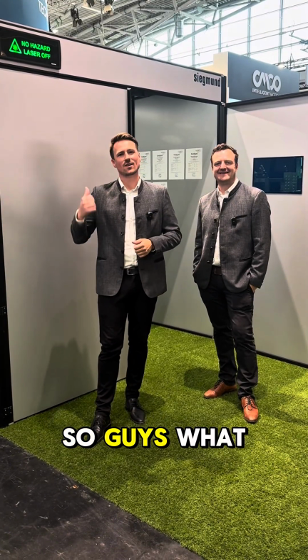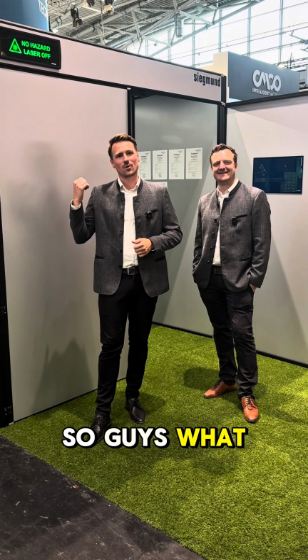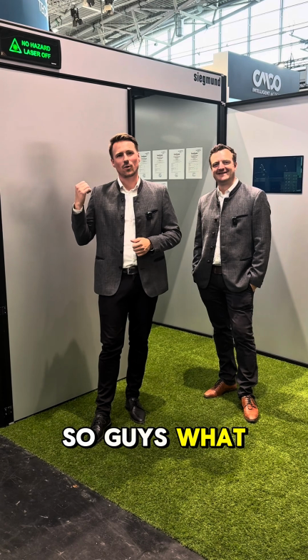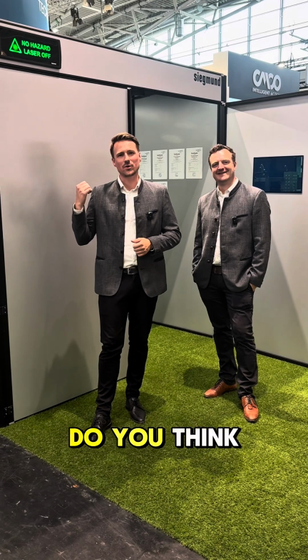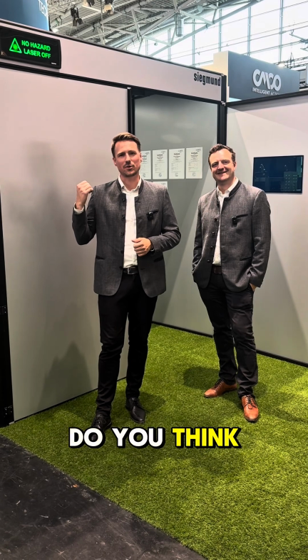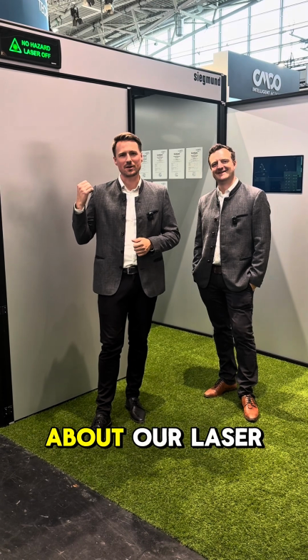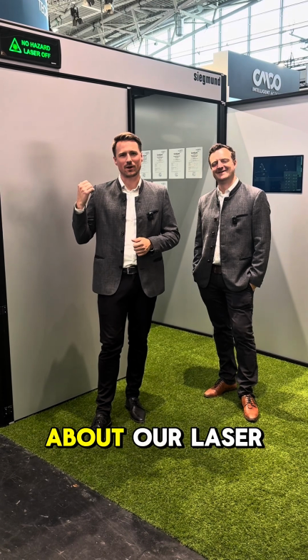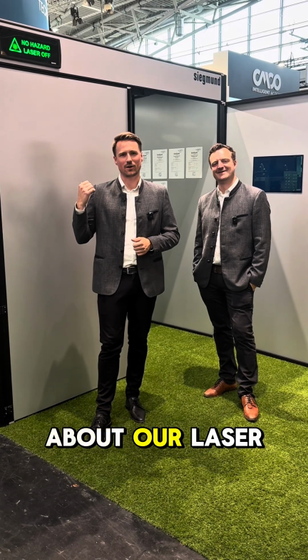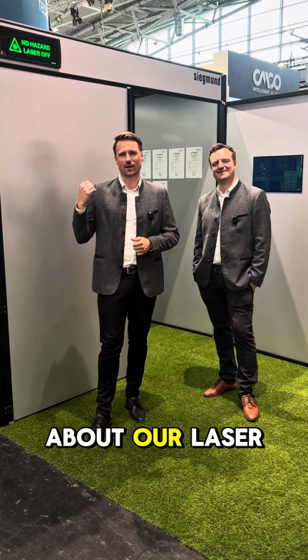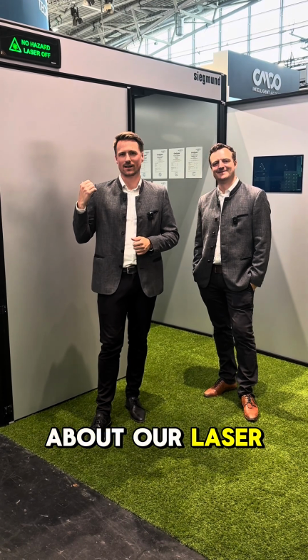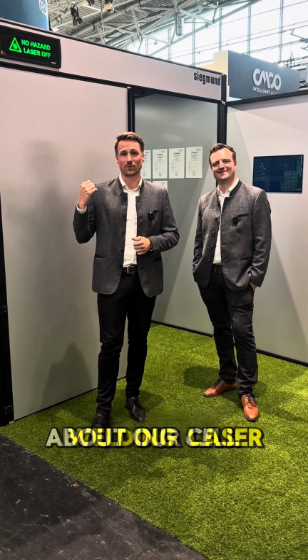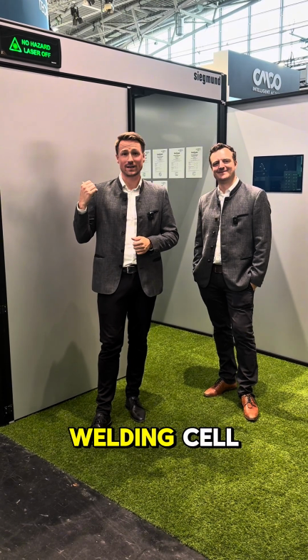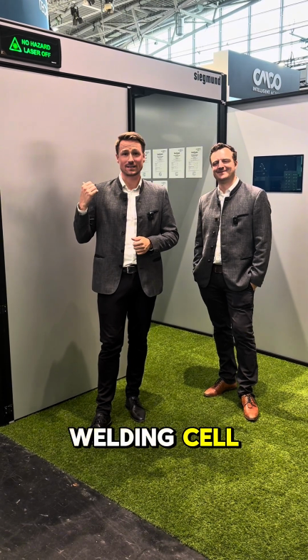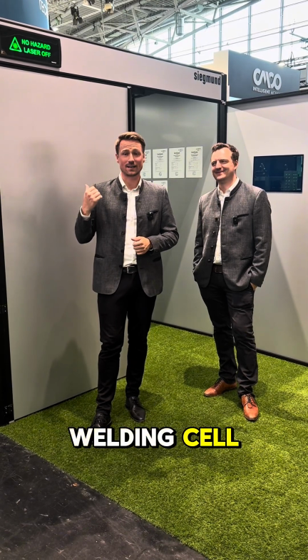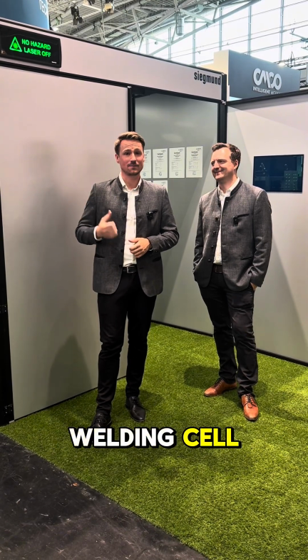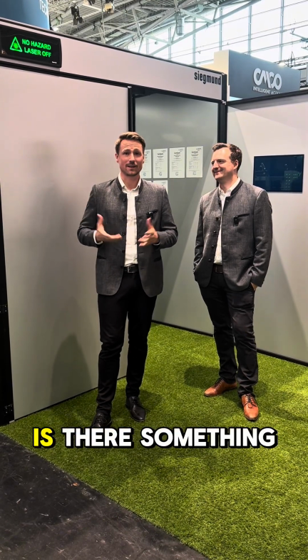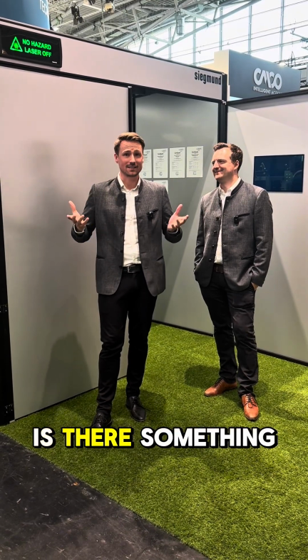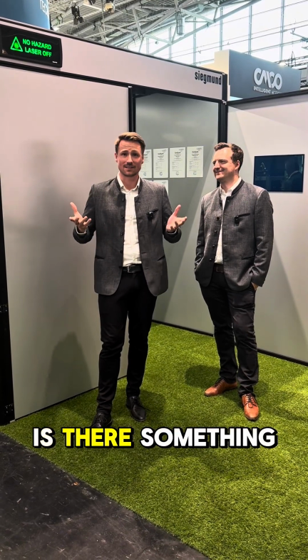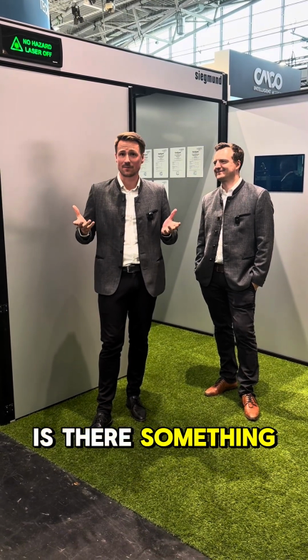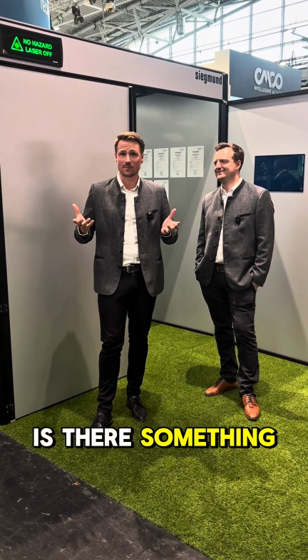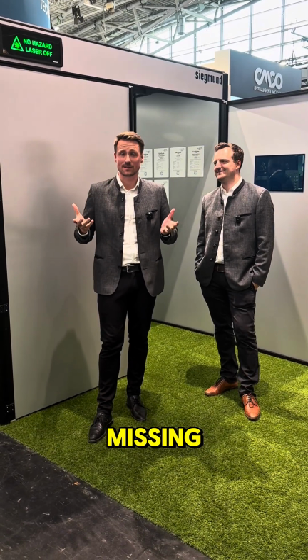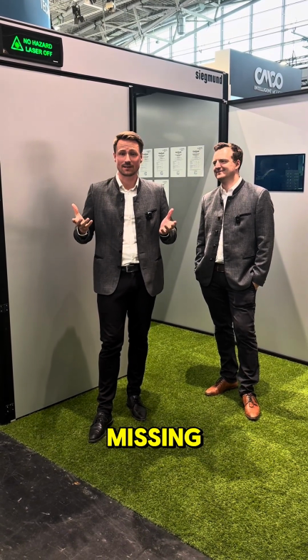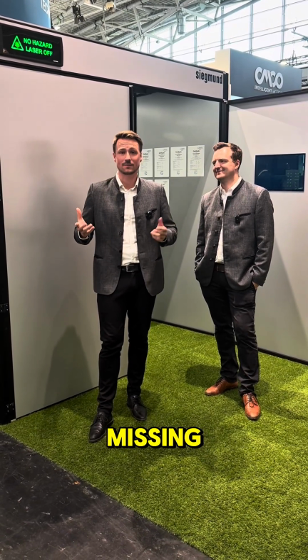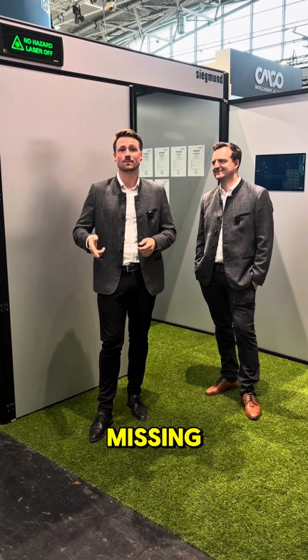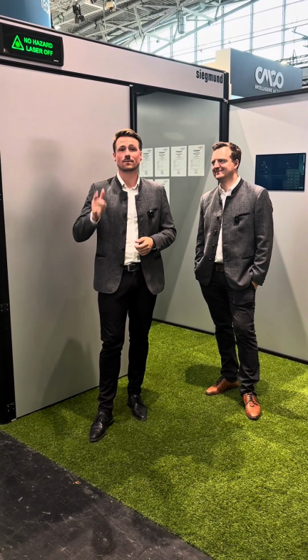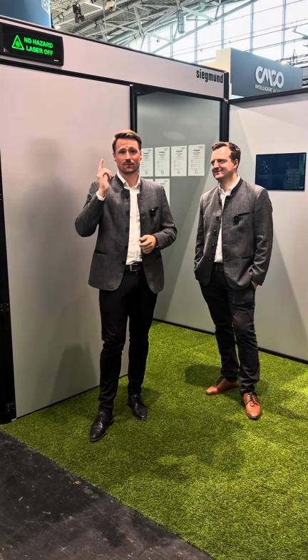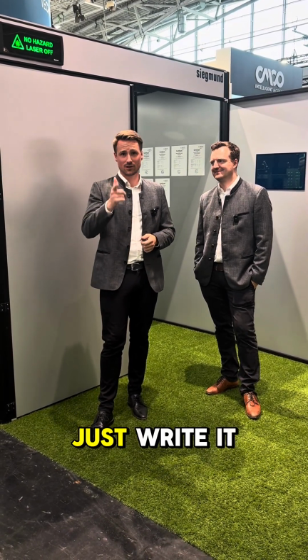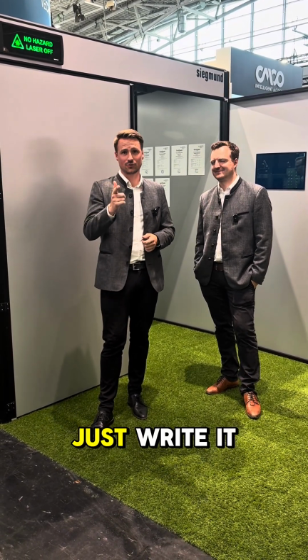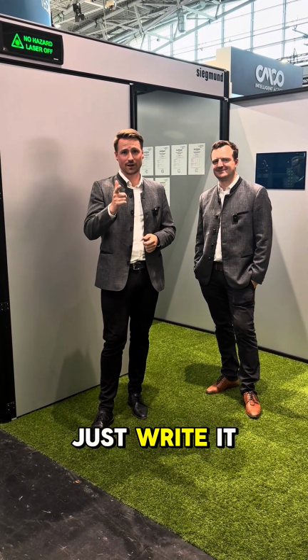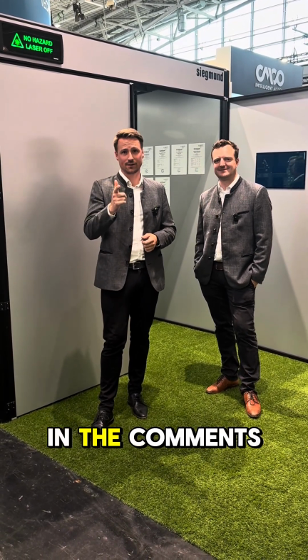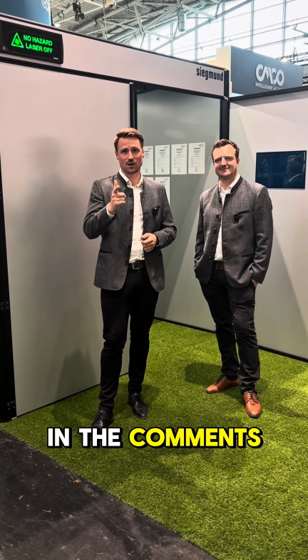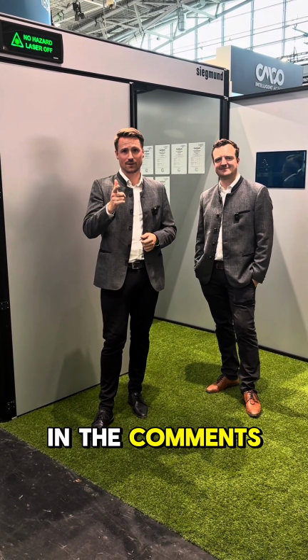So guys, what do you think about our laser welding cell? Is there something missing? Just write it in the comments.